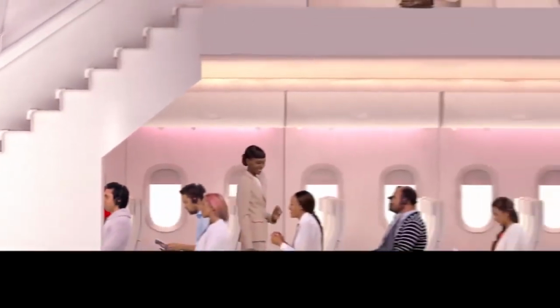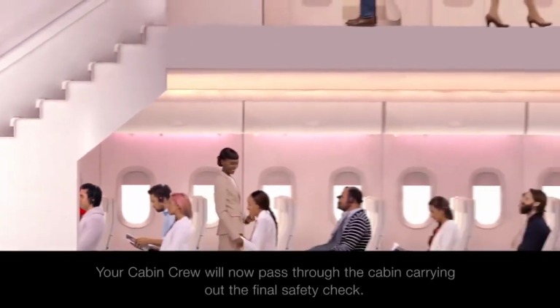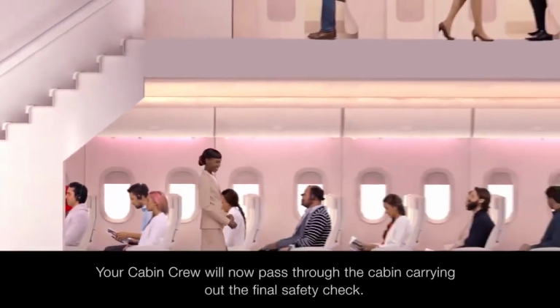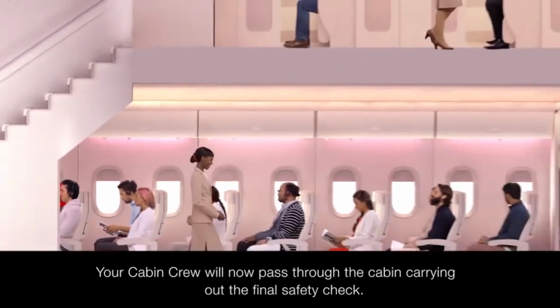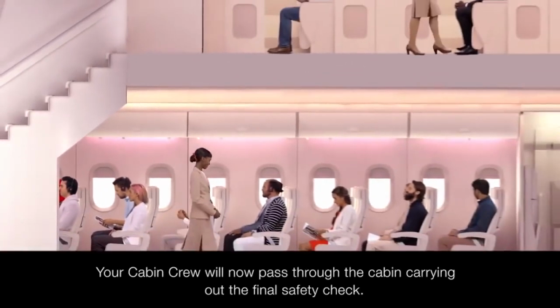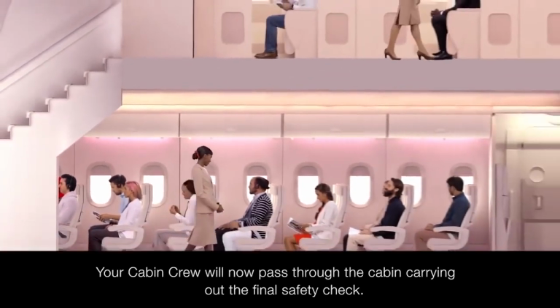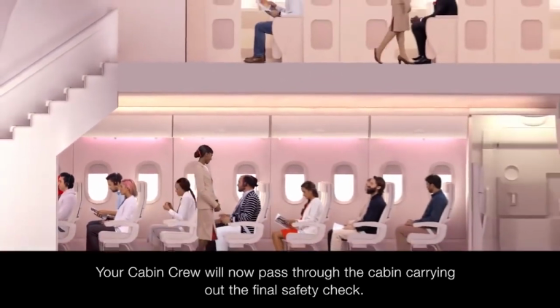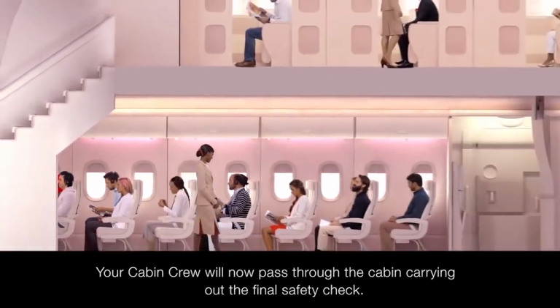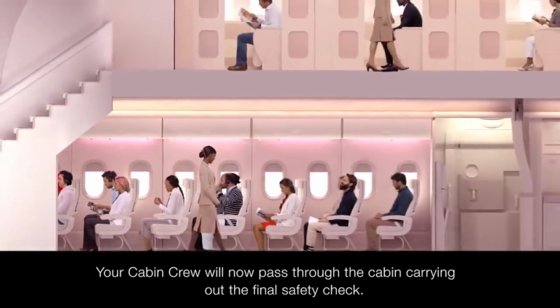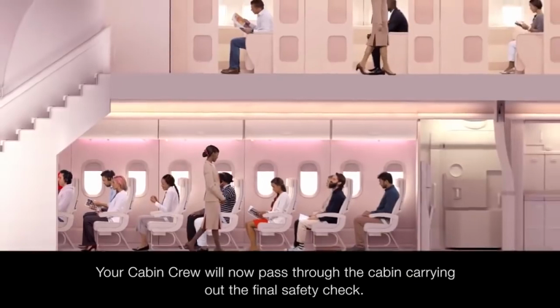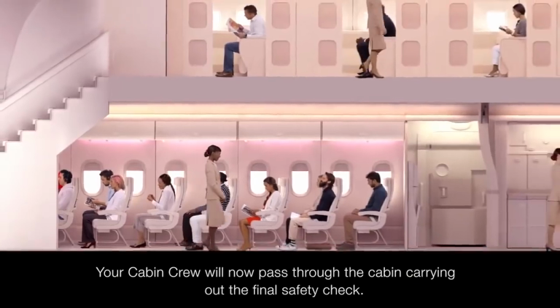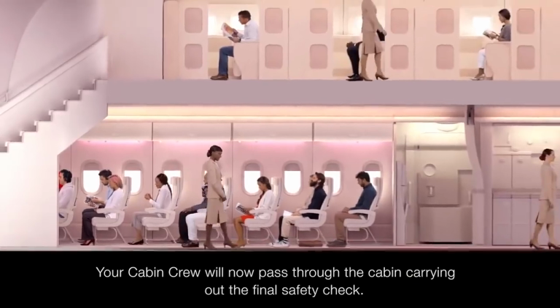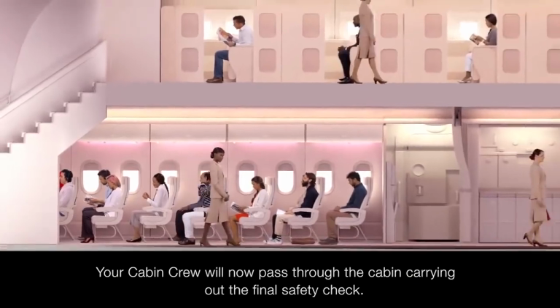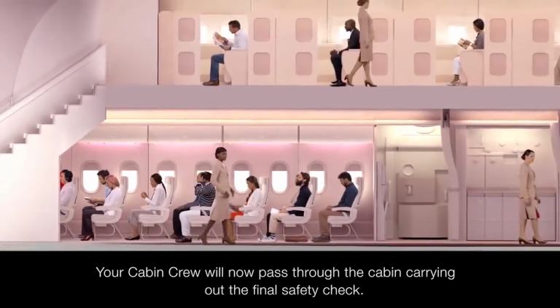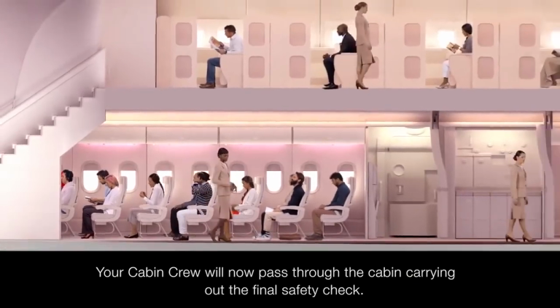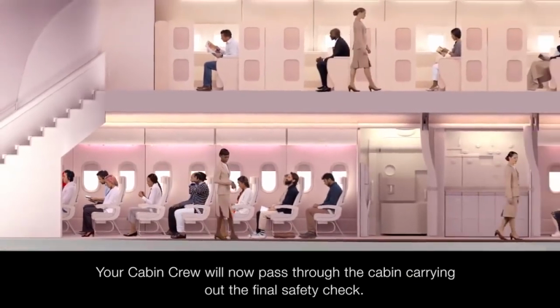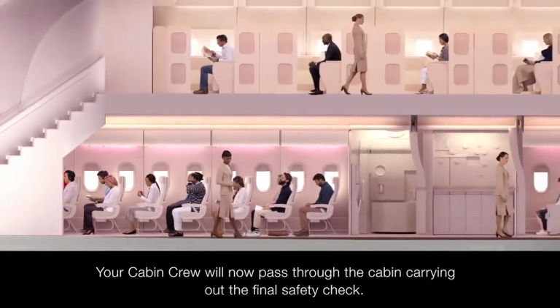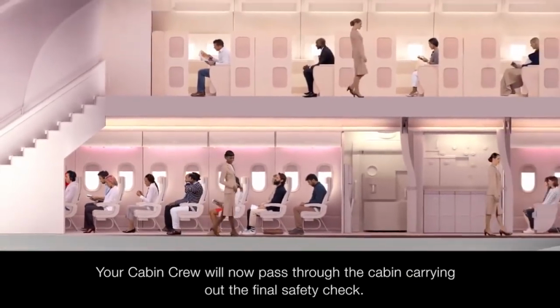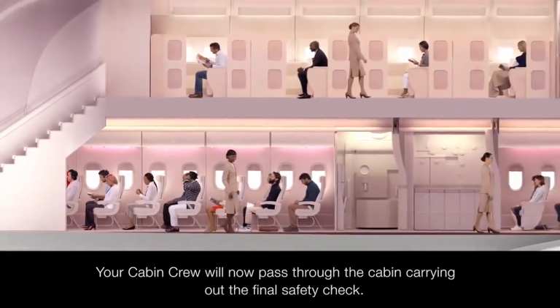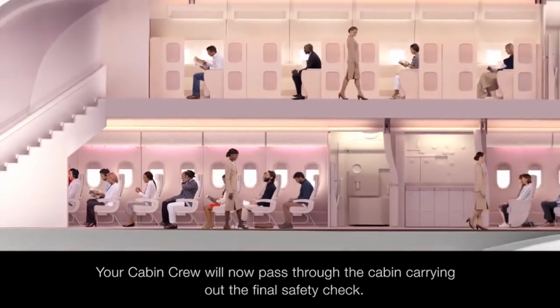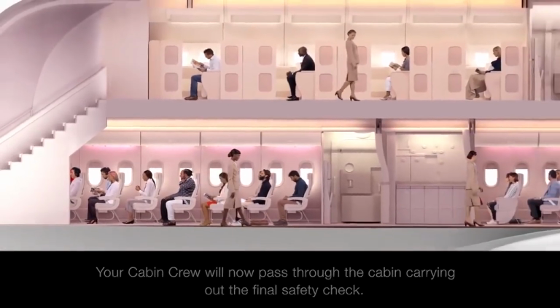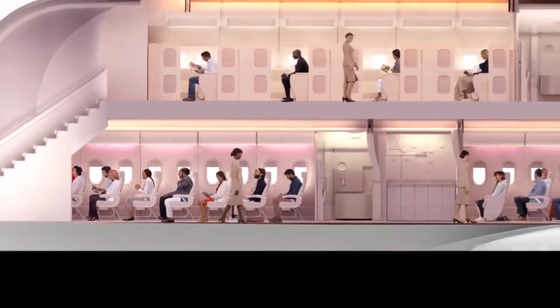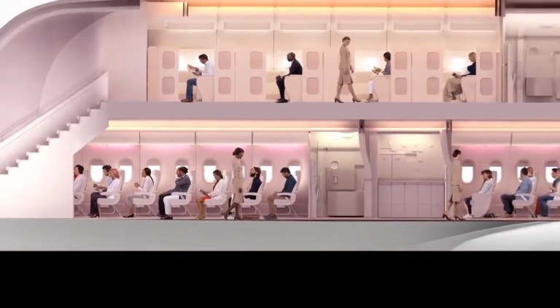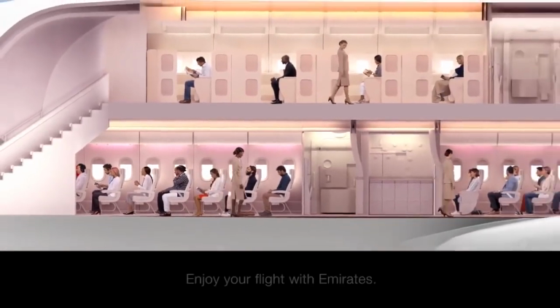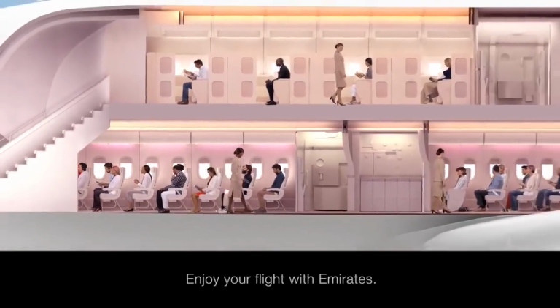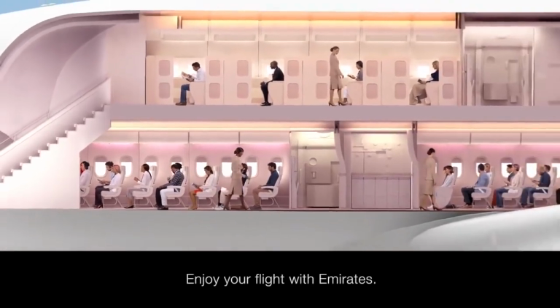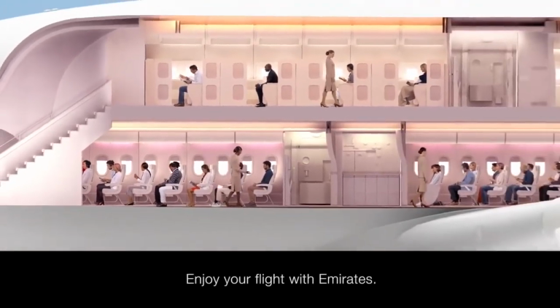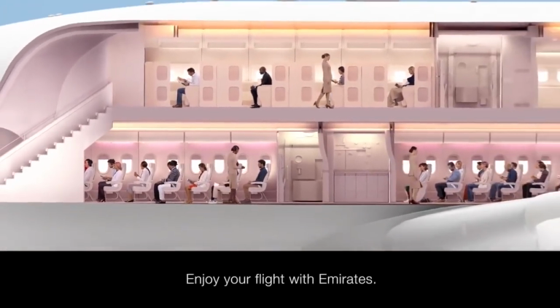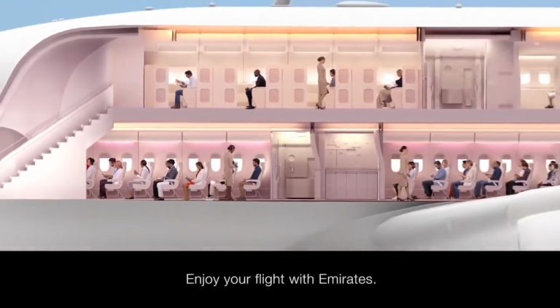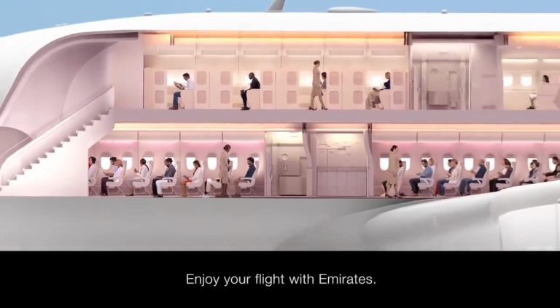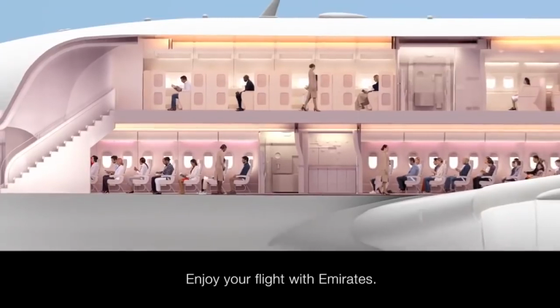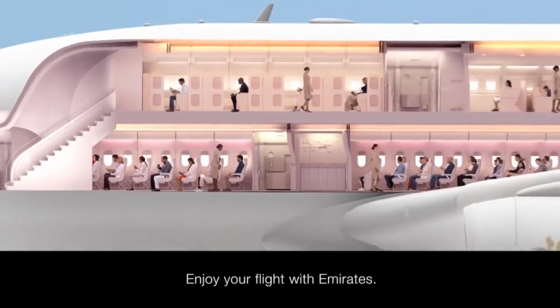Your cabin crew will now pass through the cabin carrying out the final safety check. Enjoy your flight with Emirates.